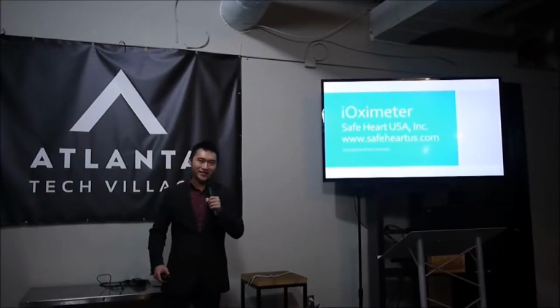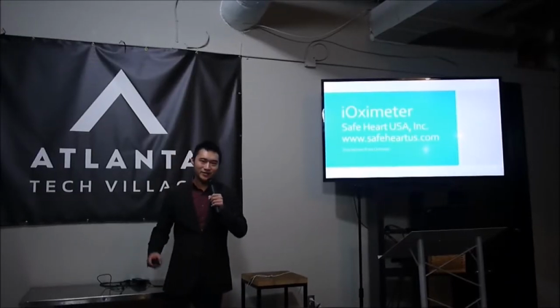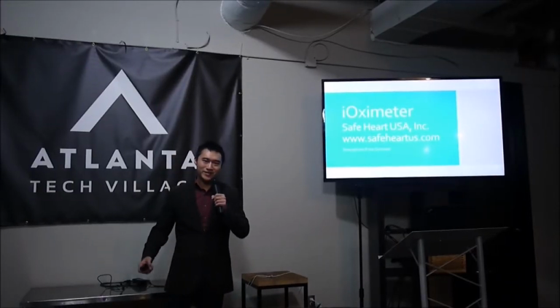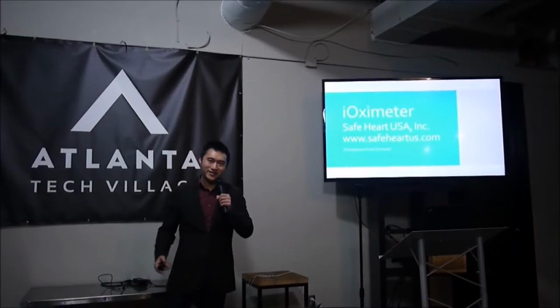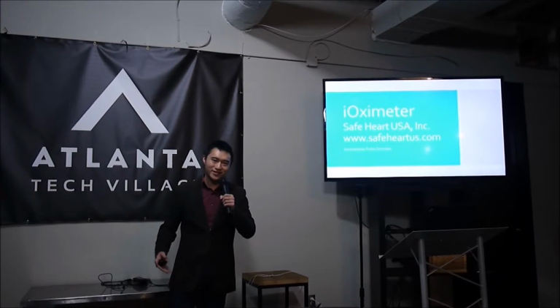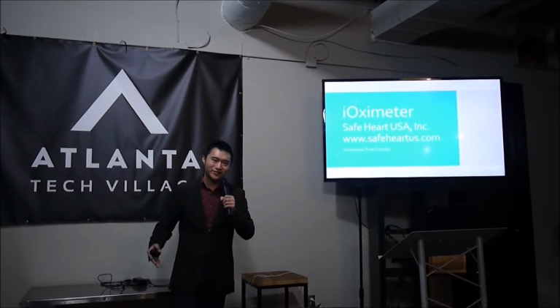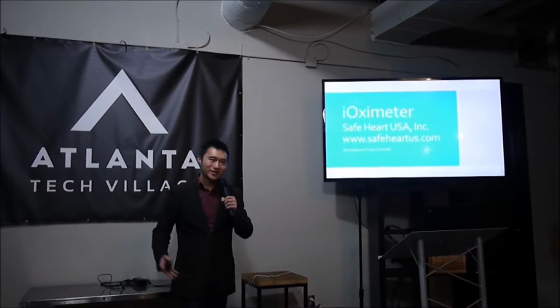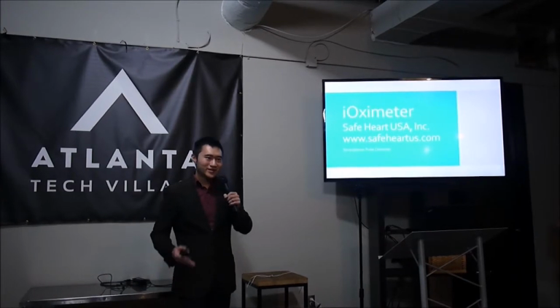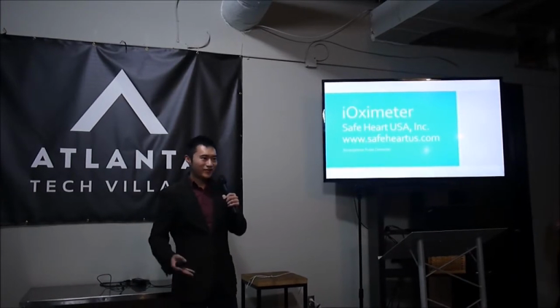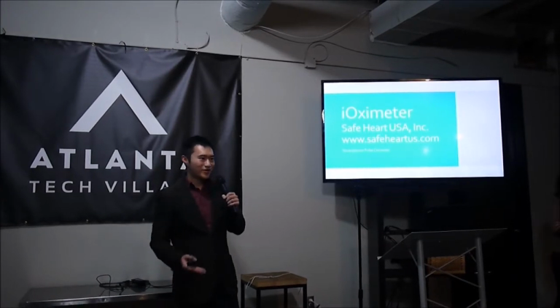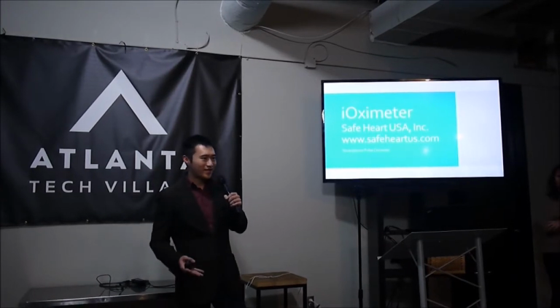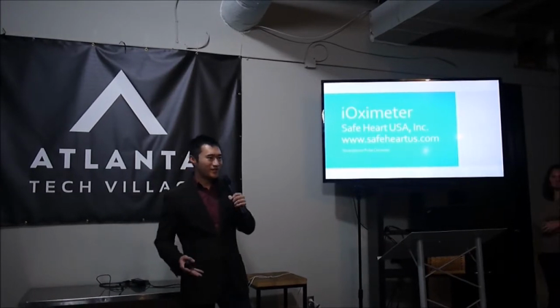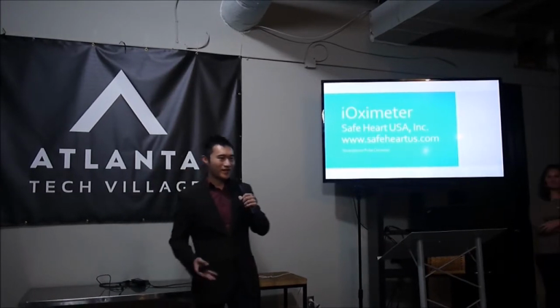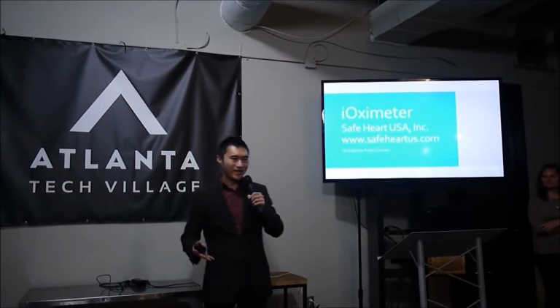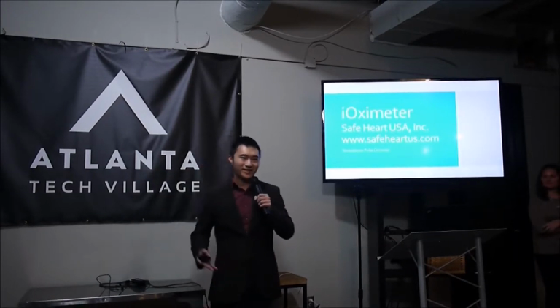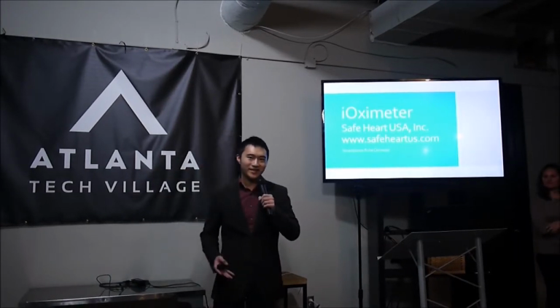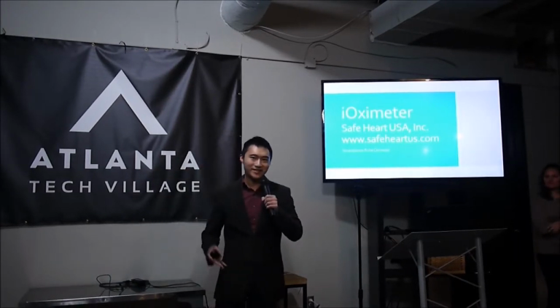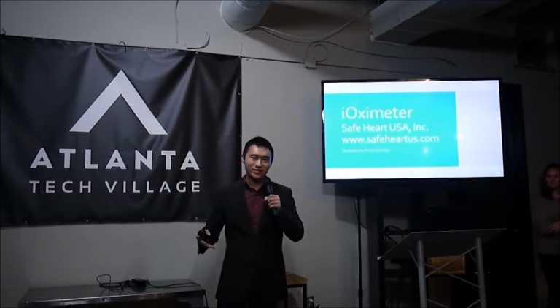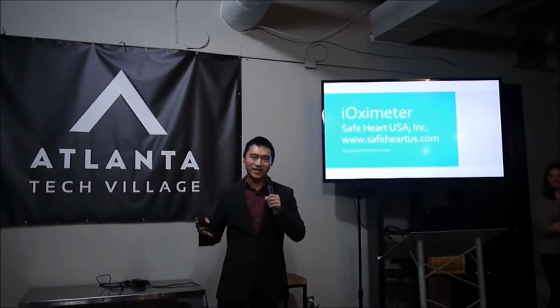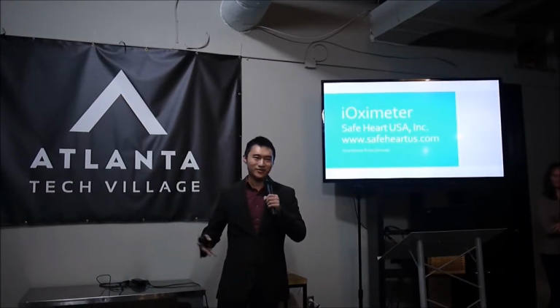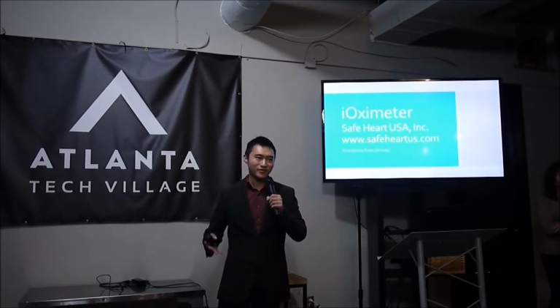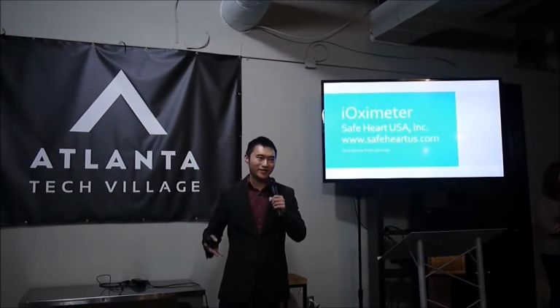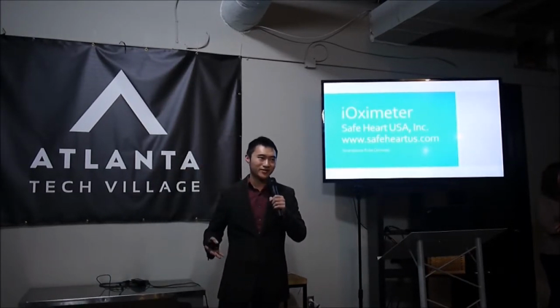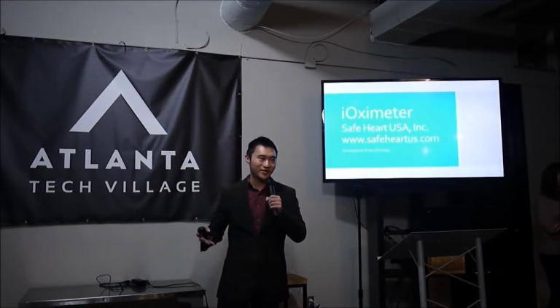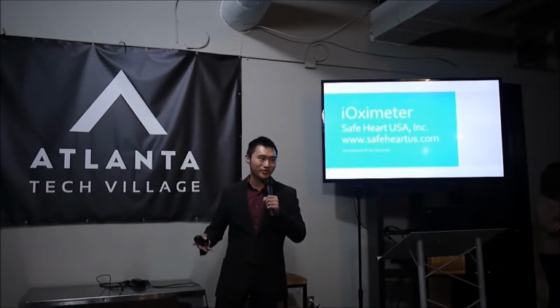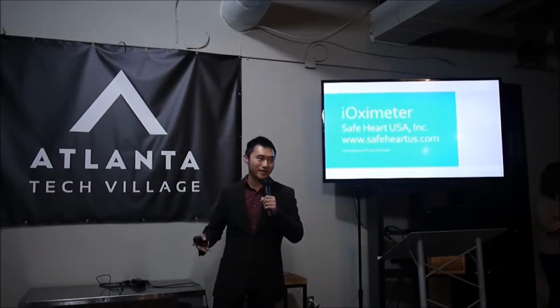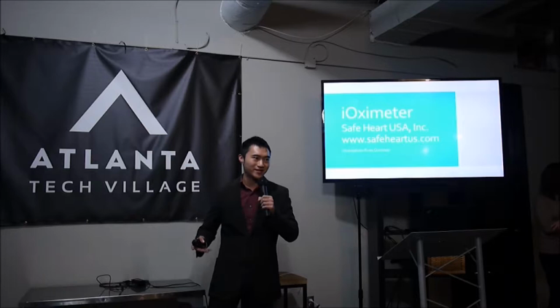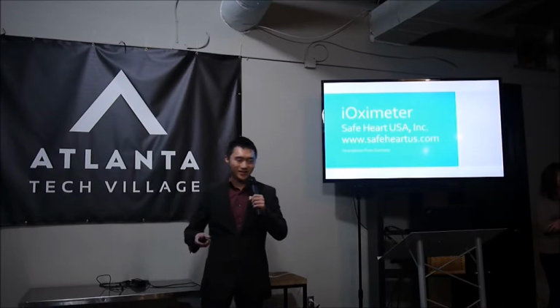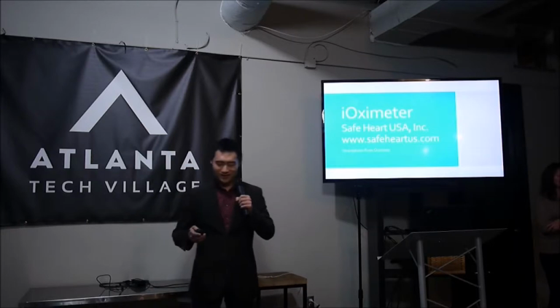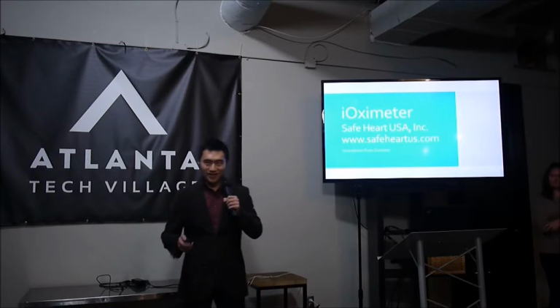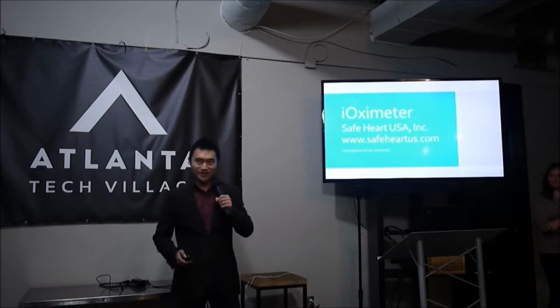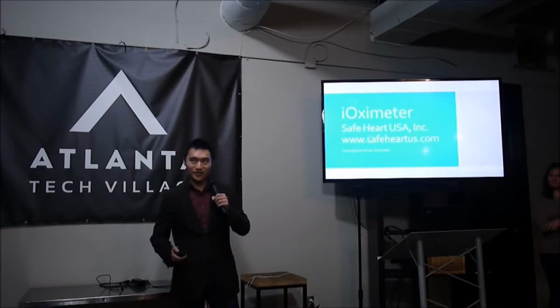I'm the president of Safe Heart USA, and today we're going to talk to you about our new product, the iOximeter.